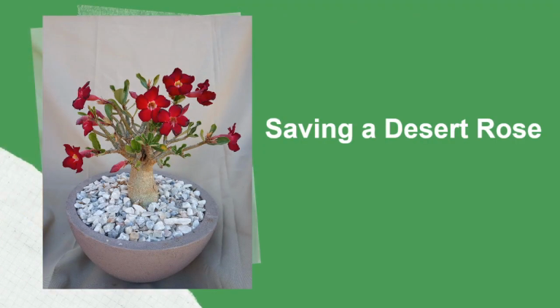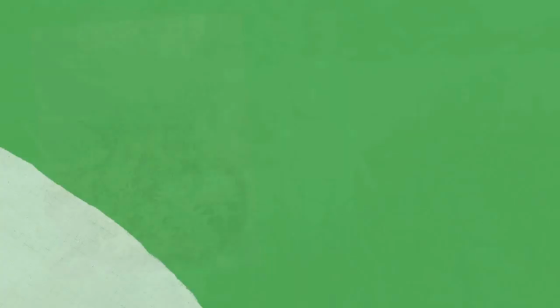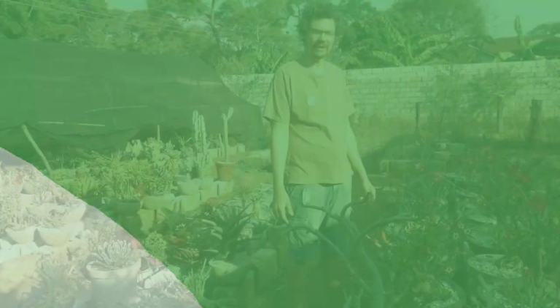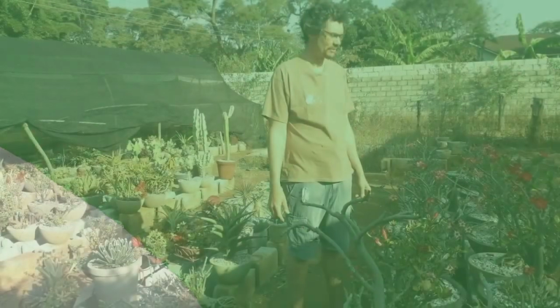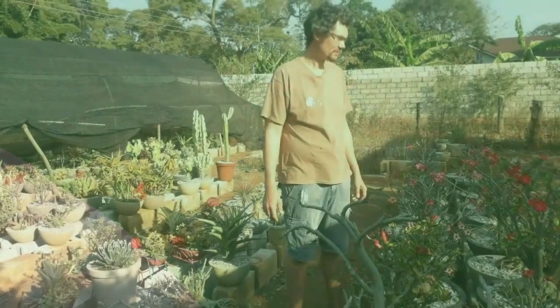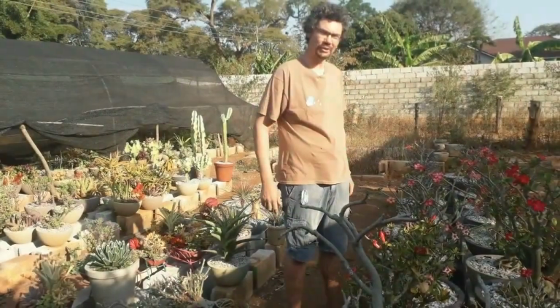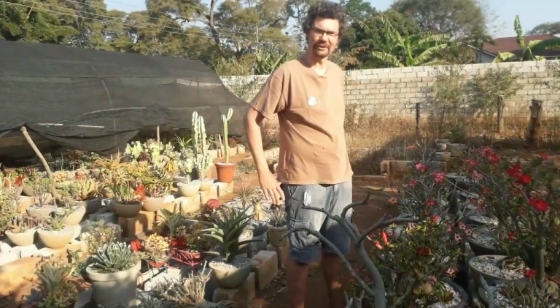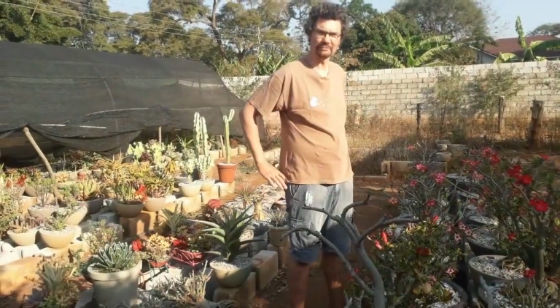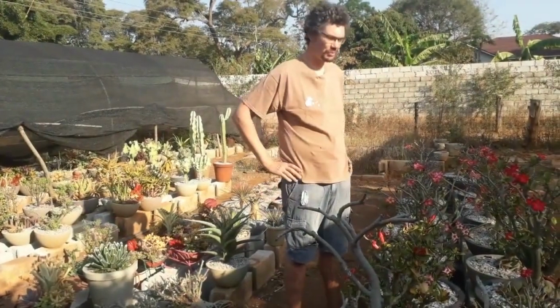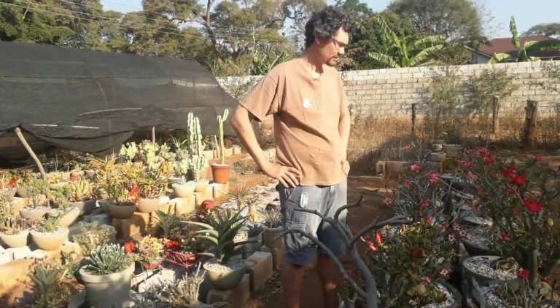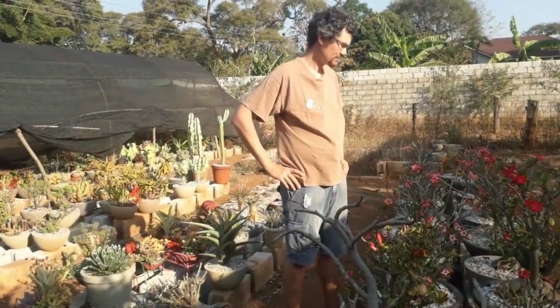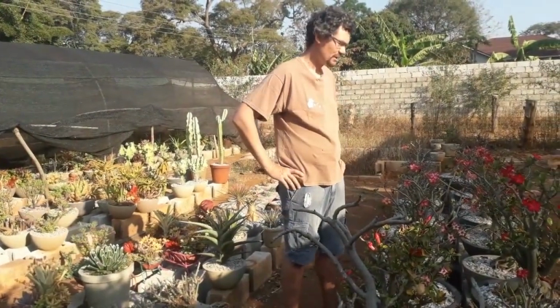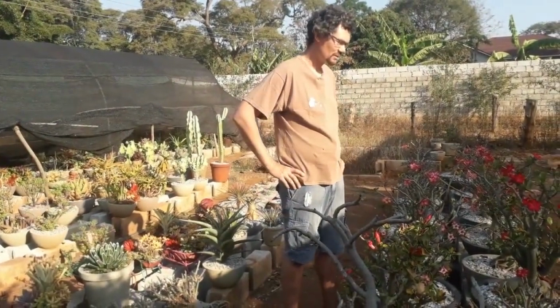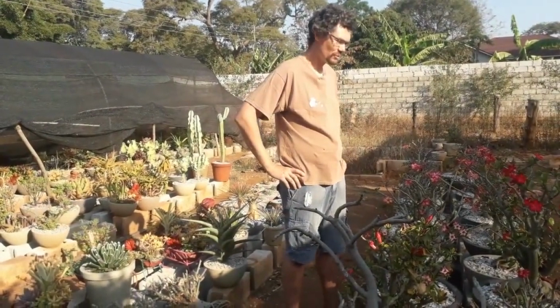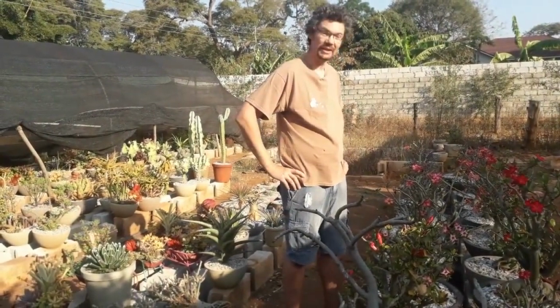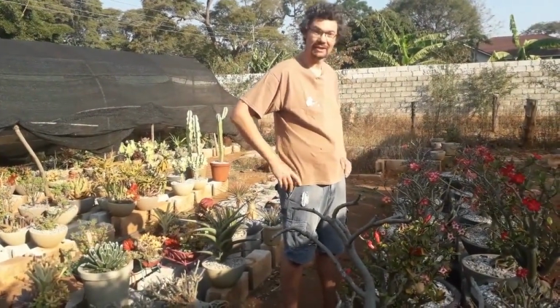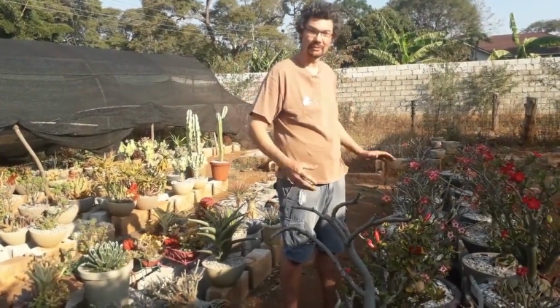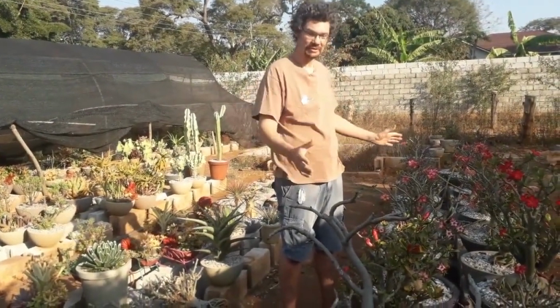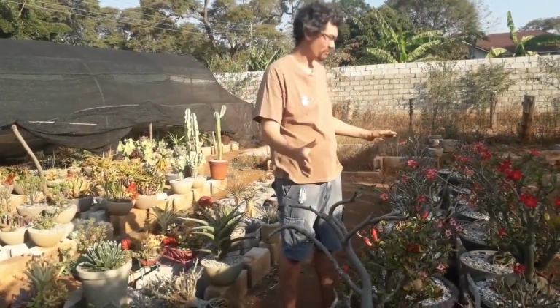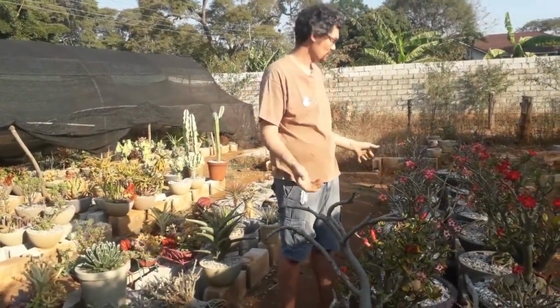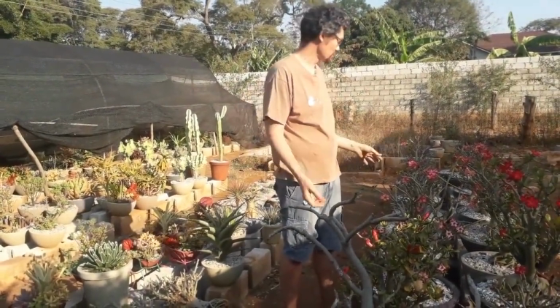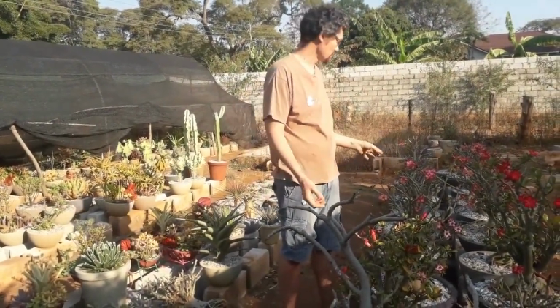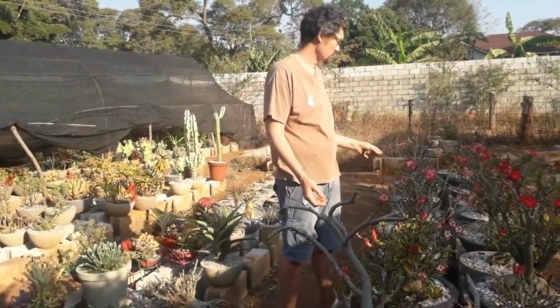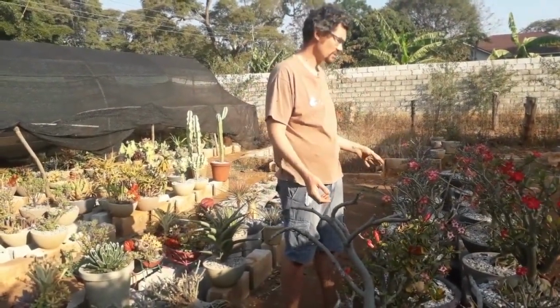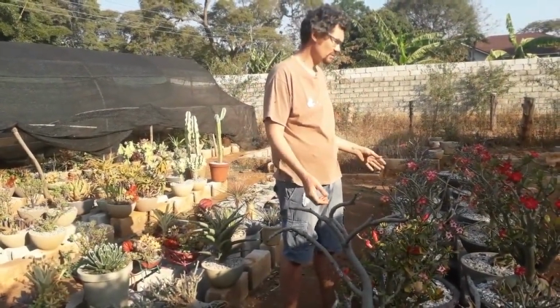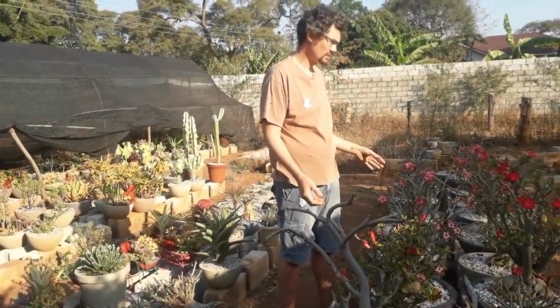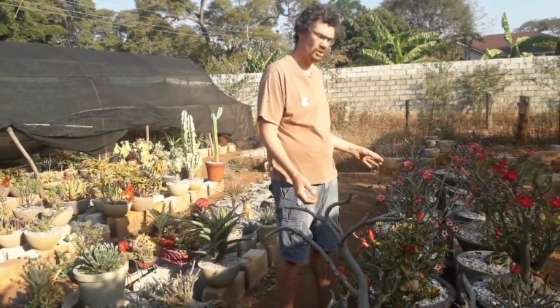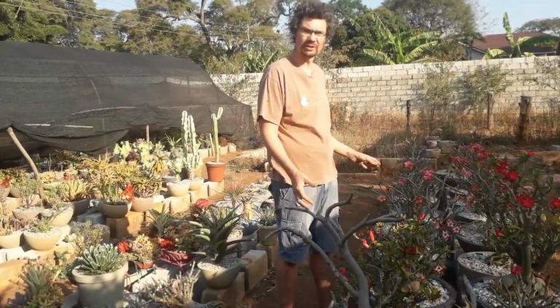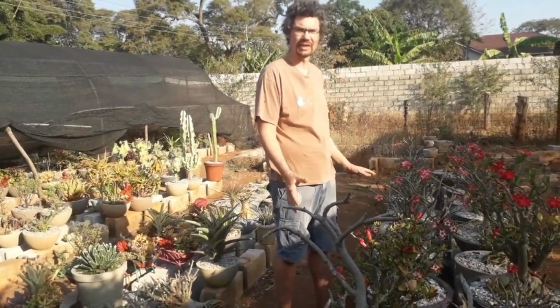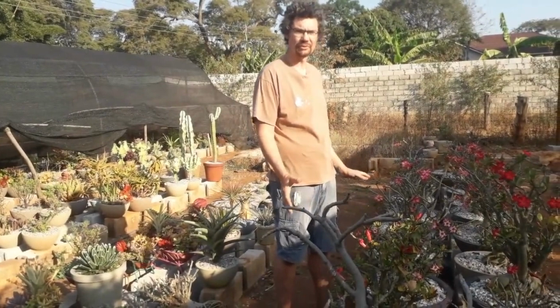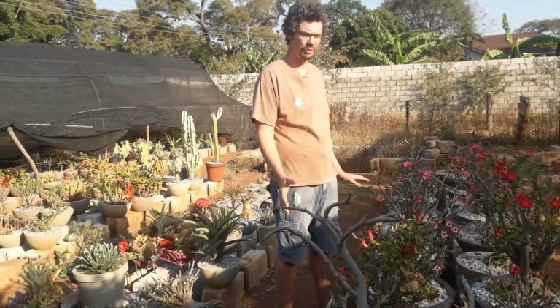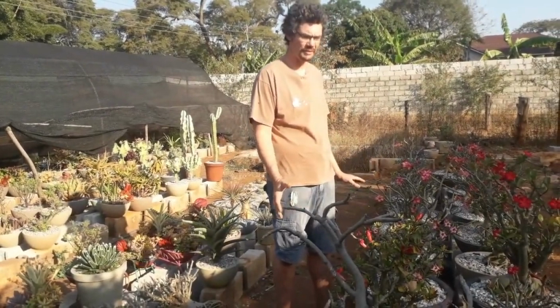Hi there, Nico here at Green Space. Today we're standing amongst some of our larger desert roses. These are about 10 year old plants.